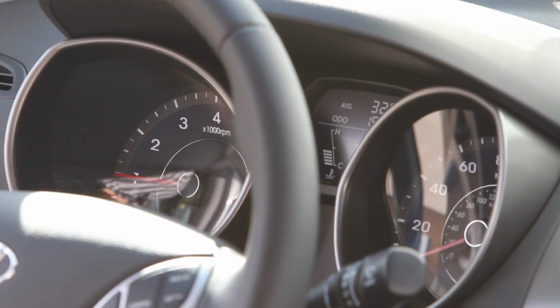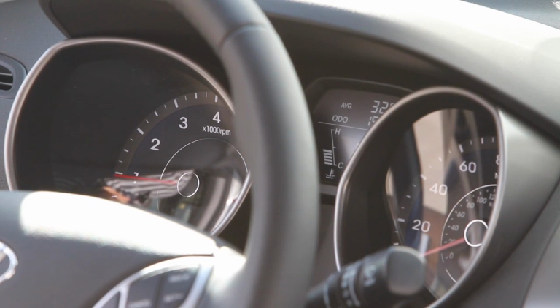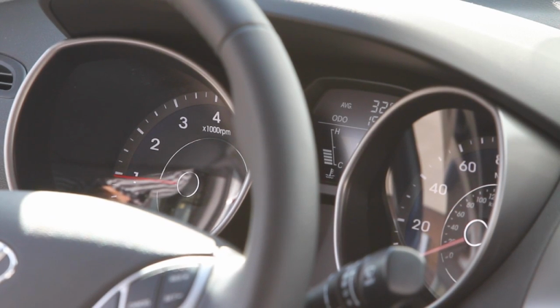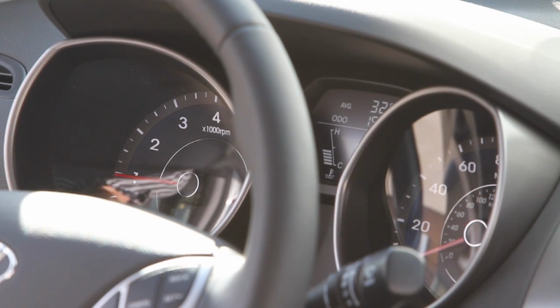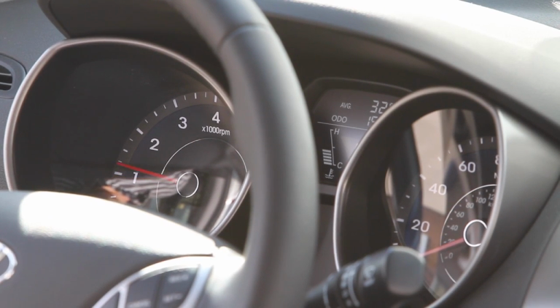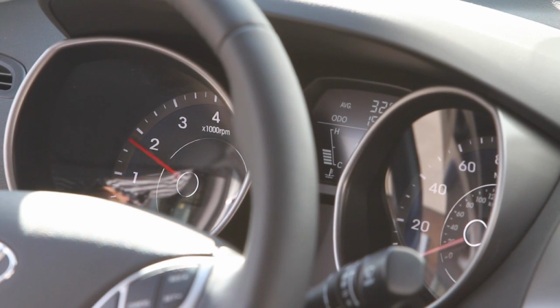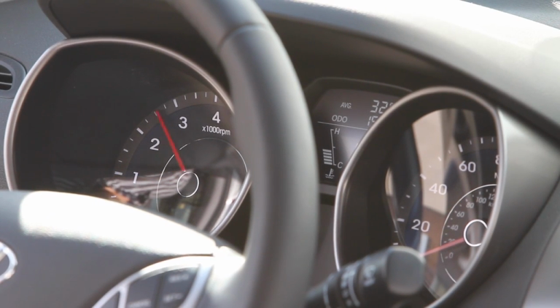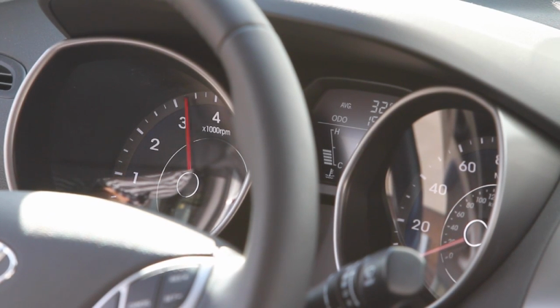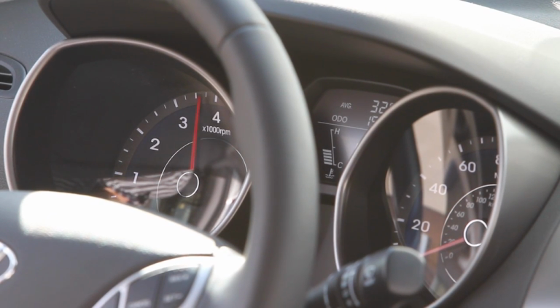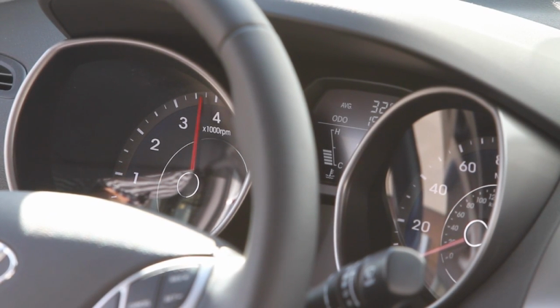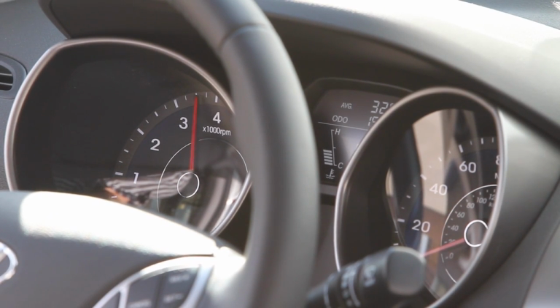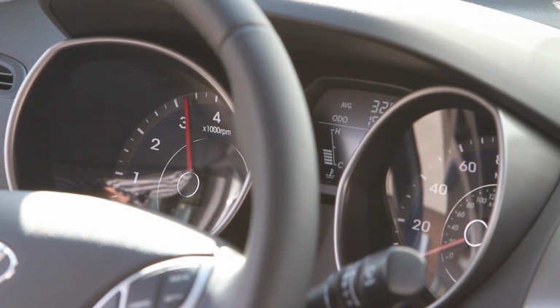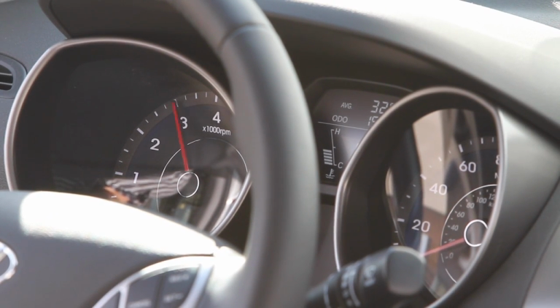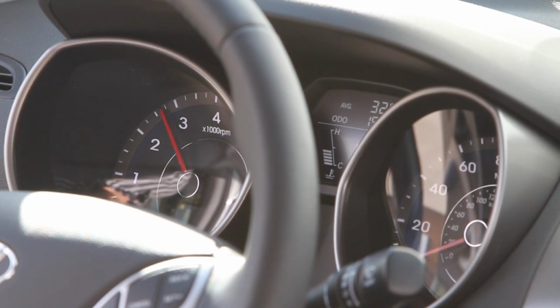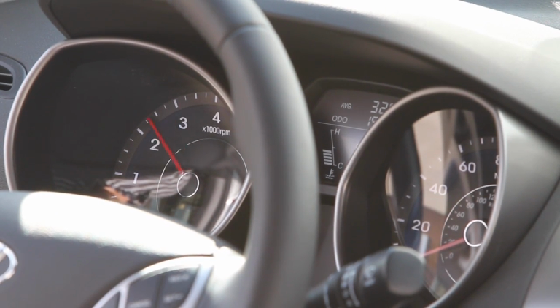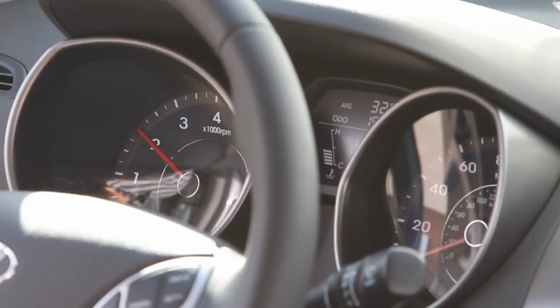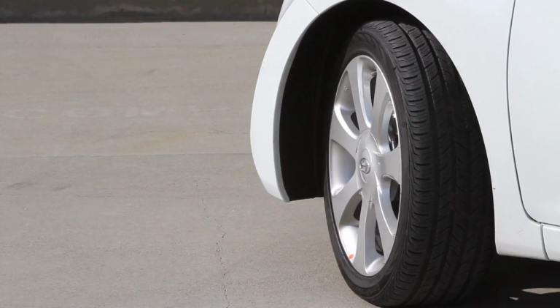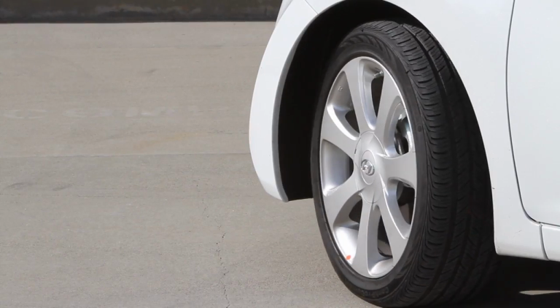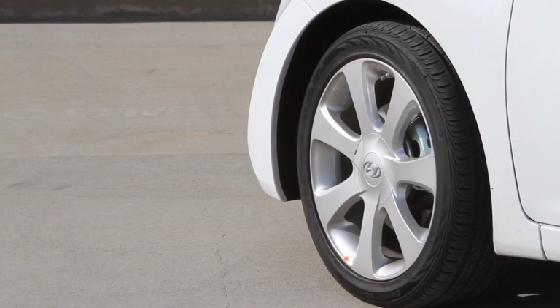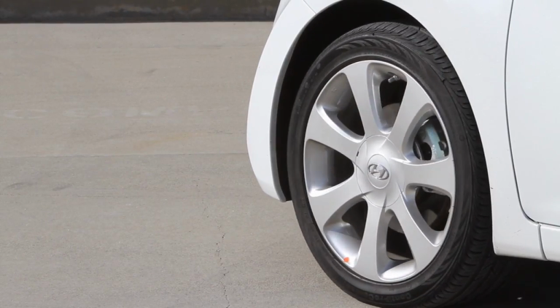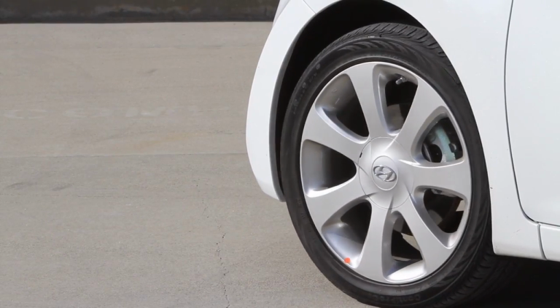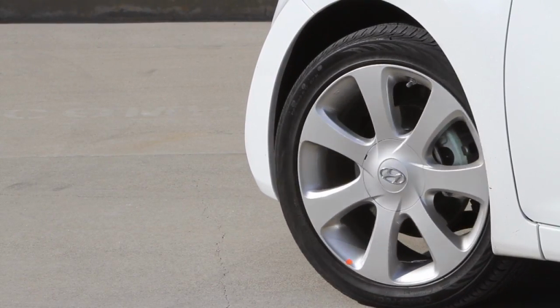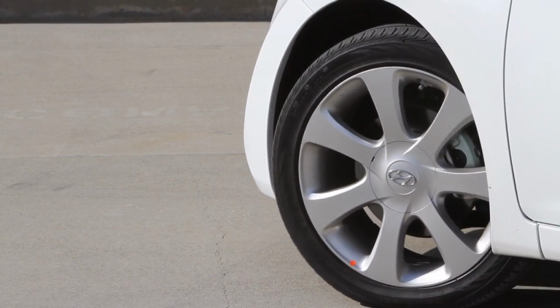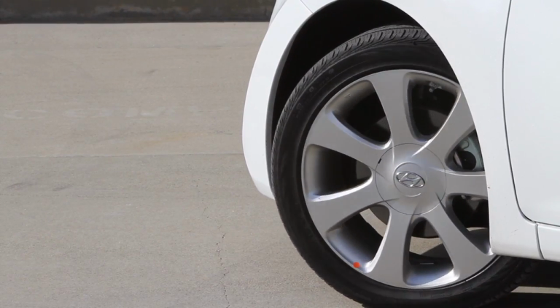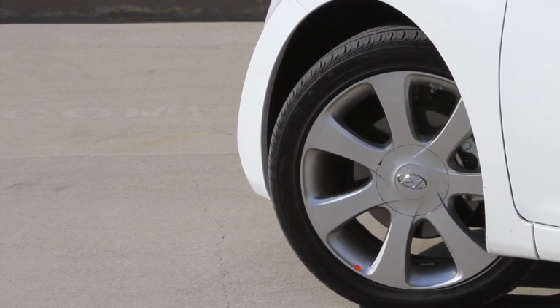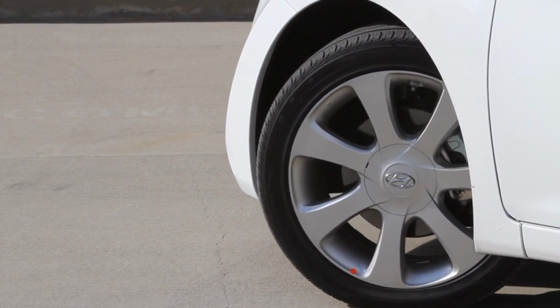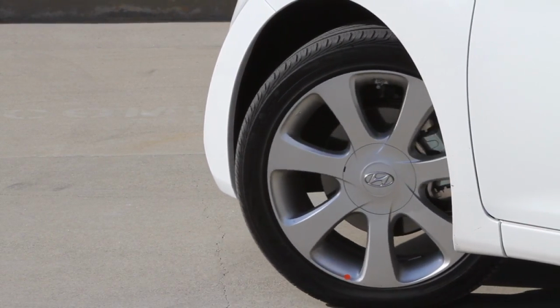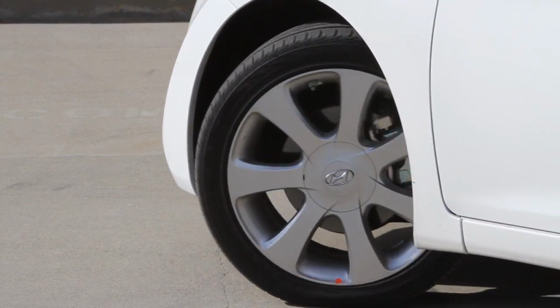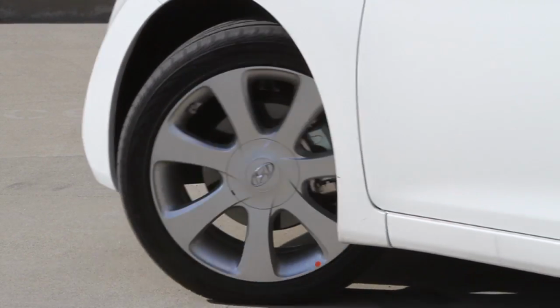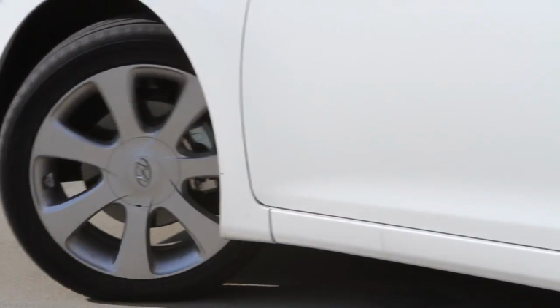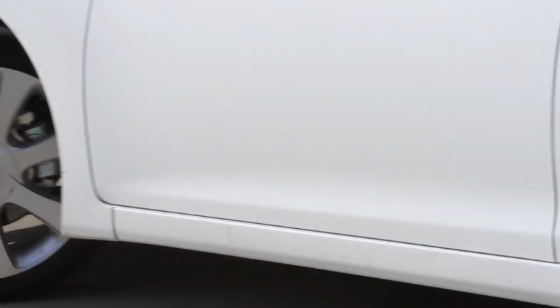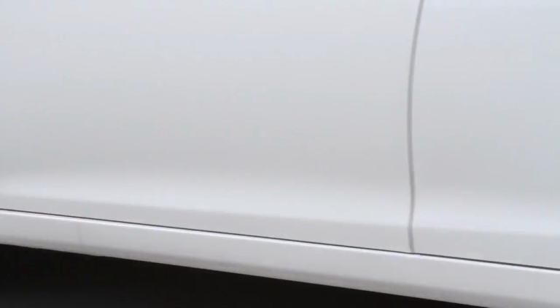With gas prices expected to rise as we head into summer, expect this efficiency to lure a lot of buyers into Hyundai dealerships.